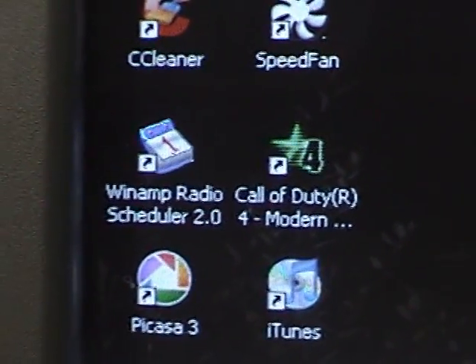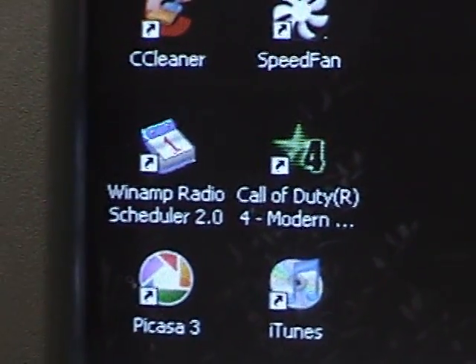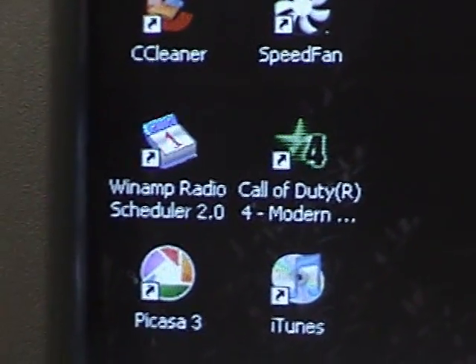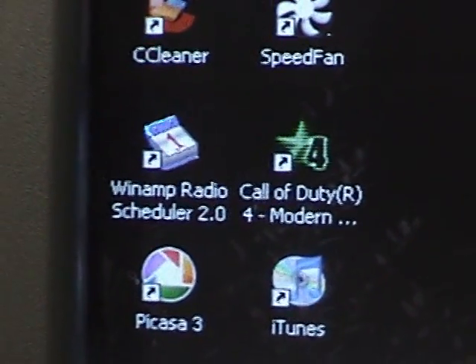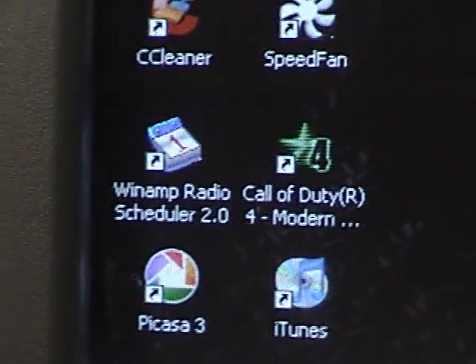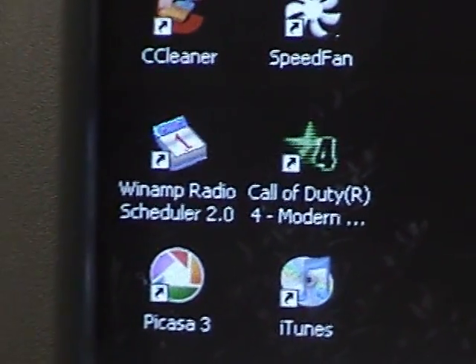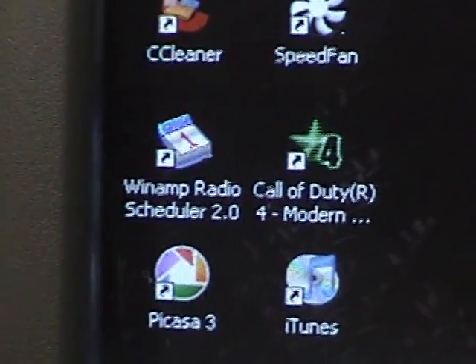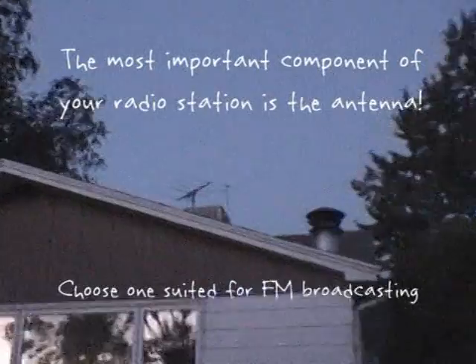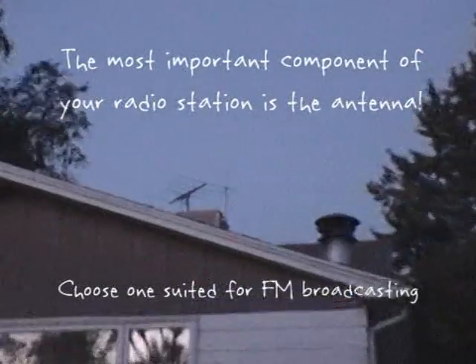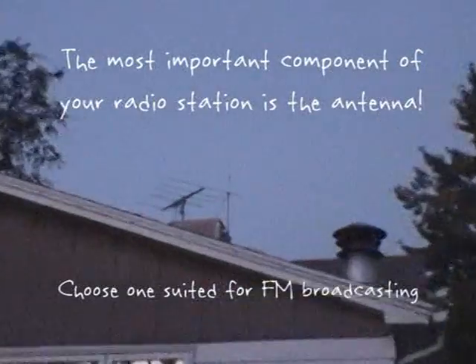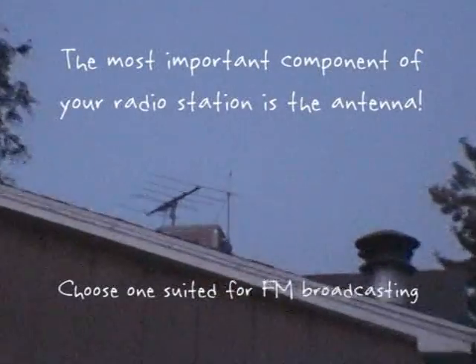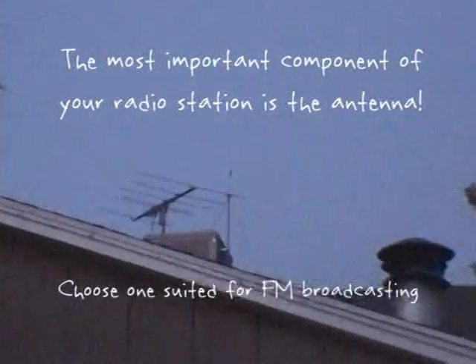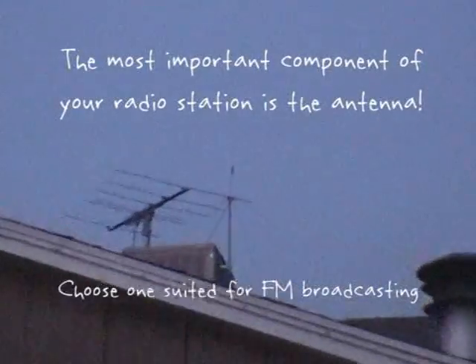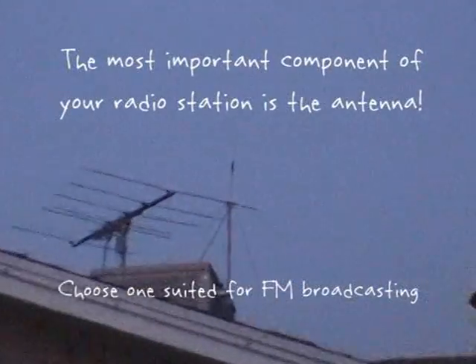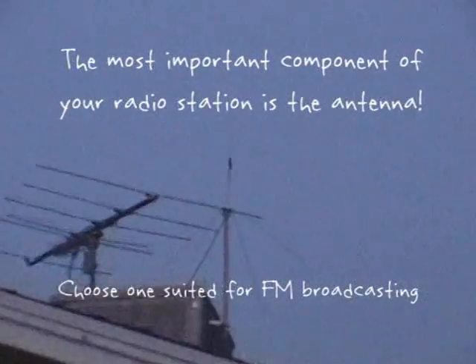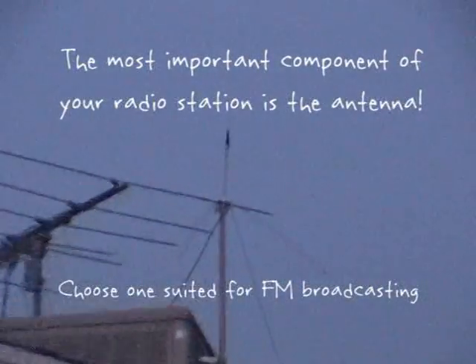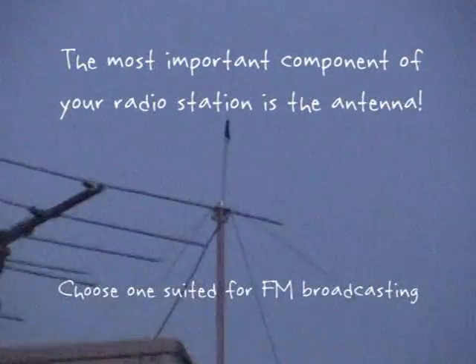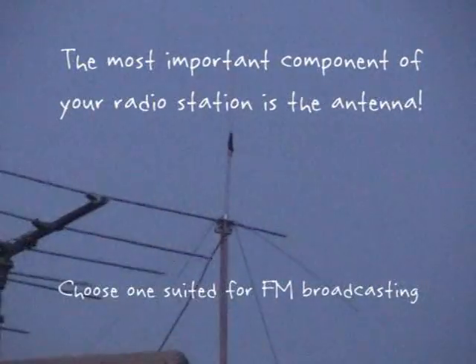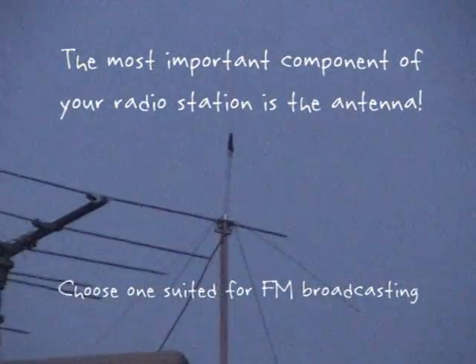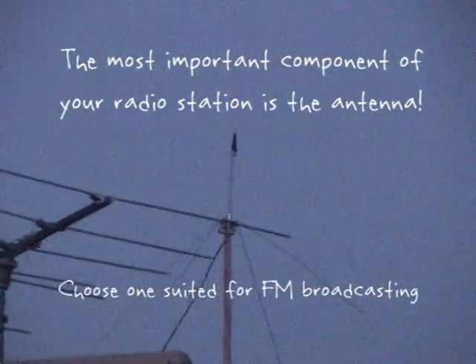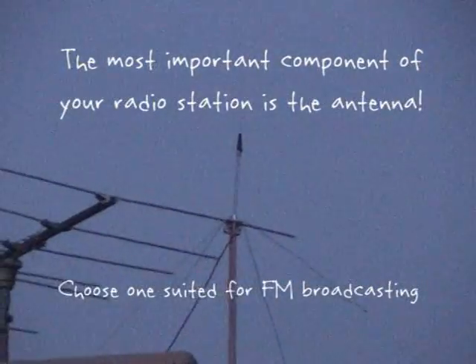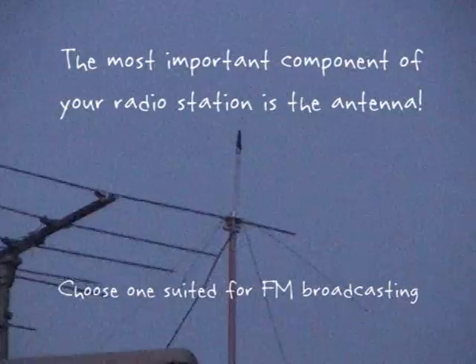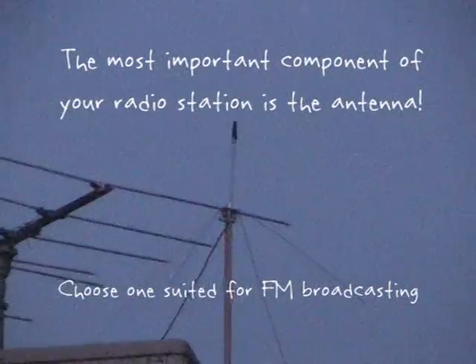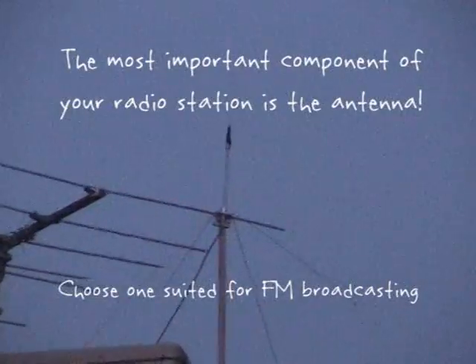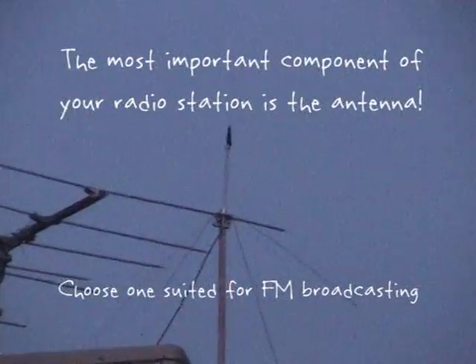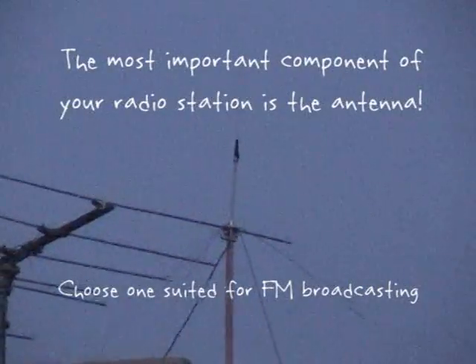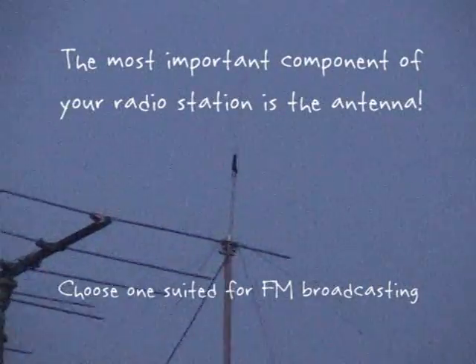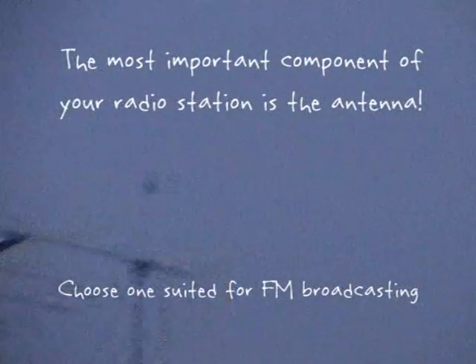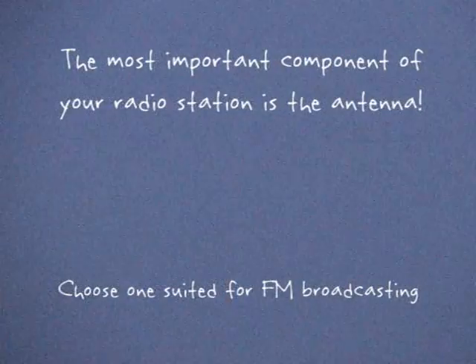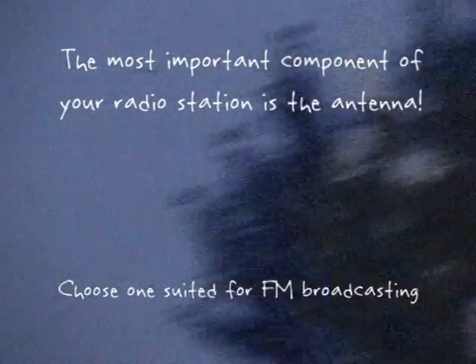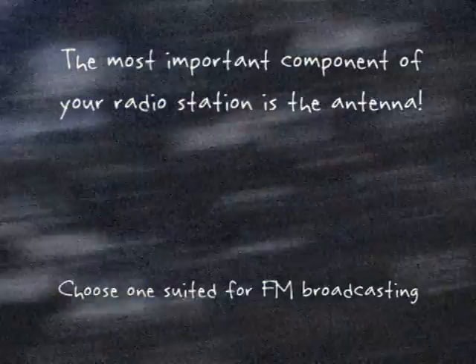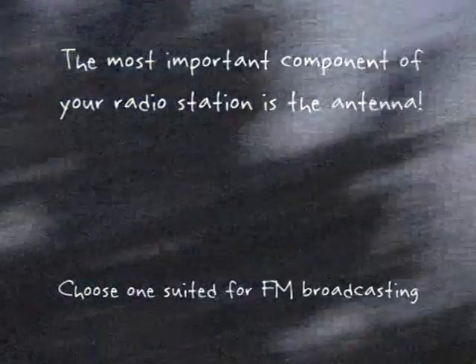The most important component of your radio station is the antenna. Choose one suited for FM broadcasting.